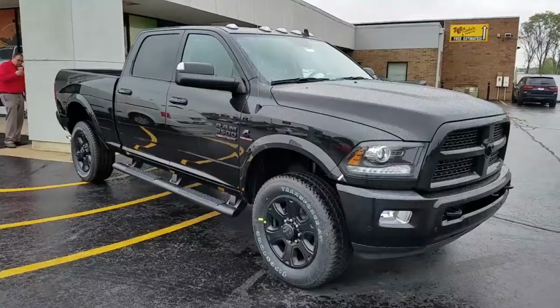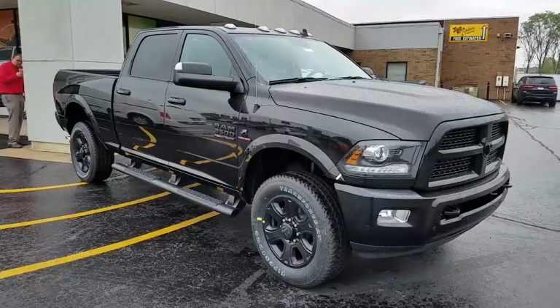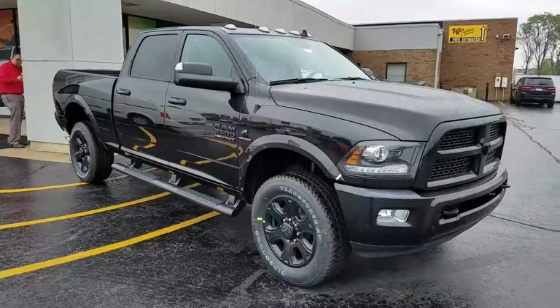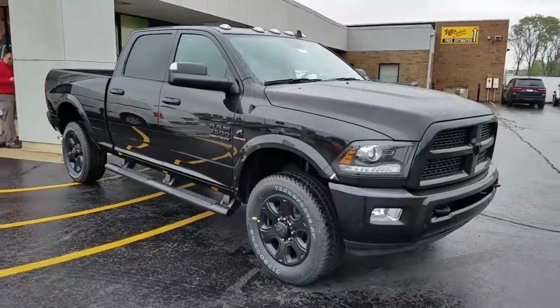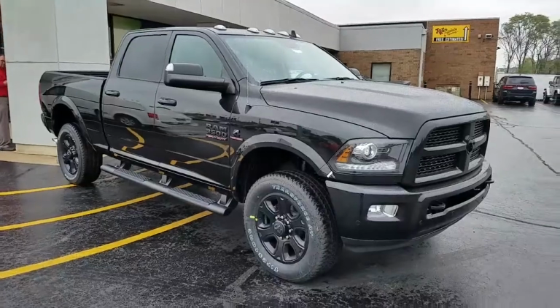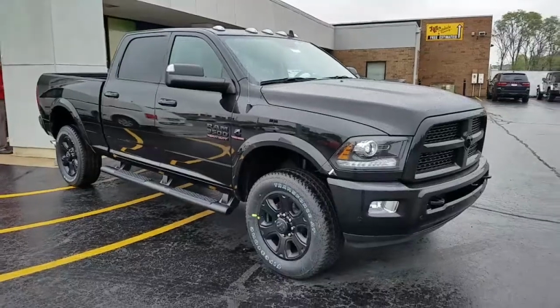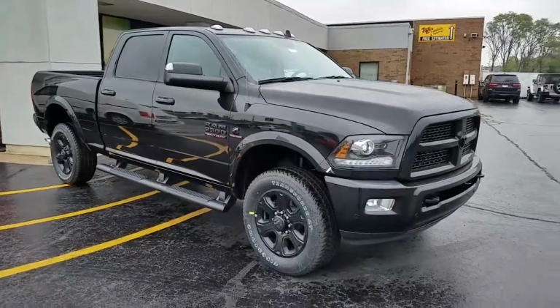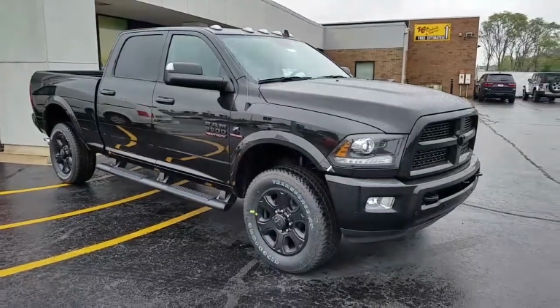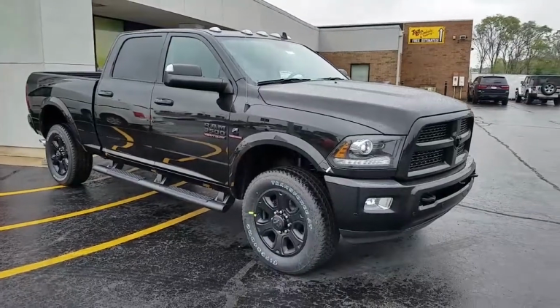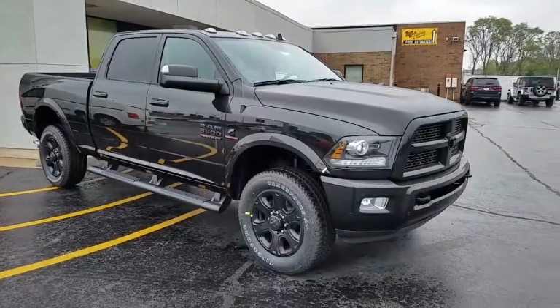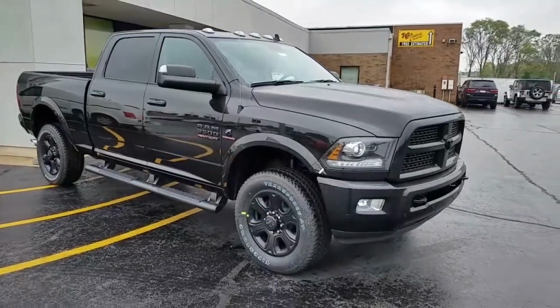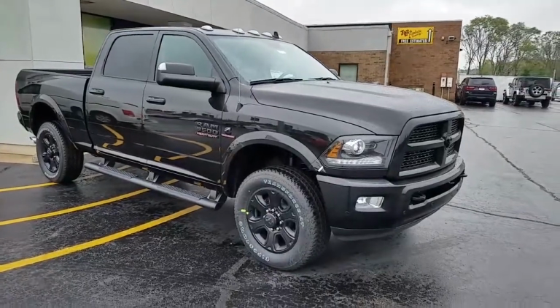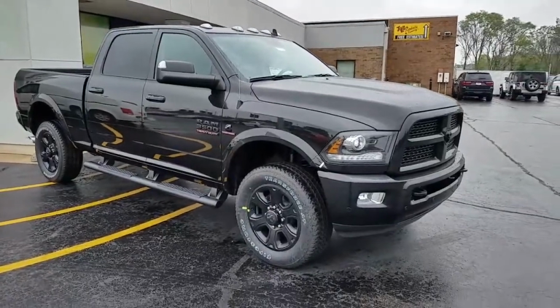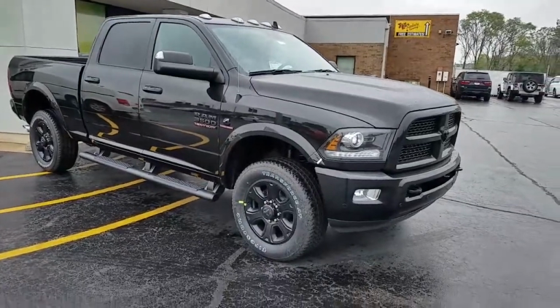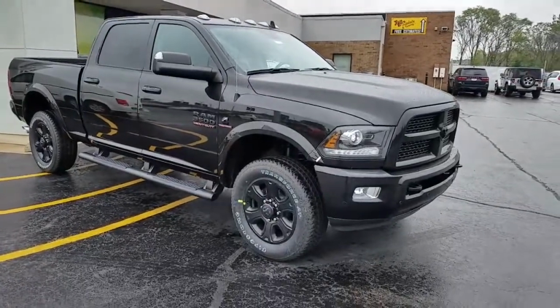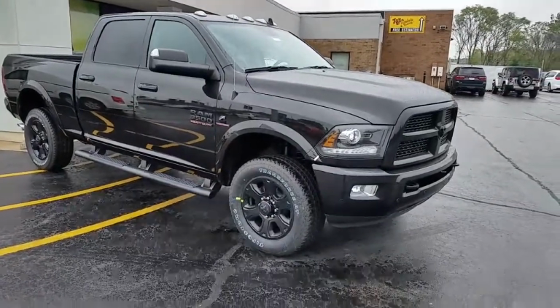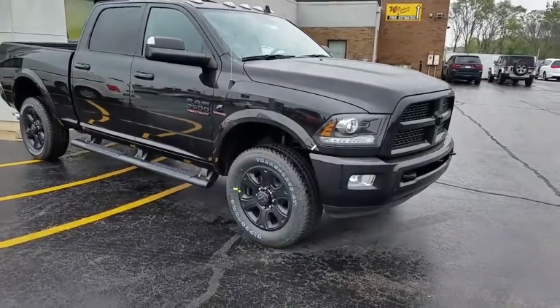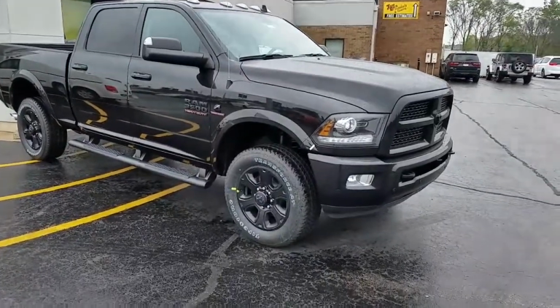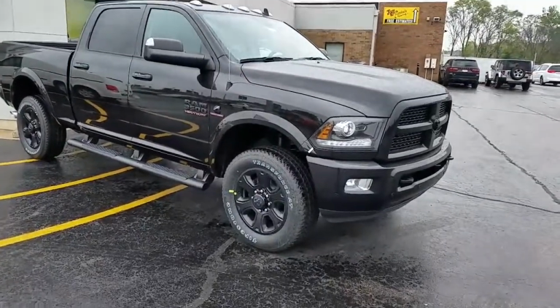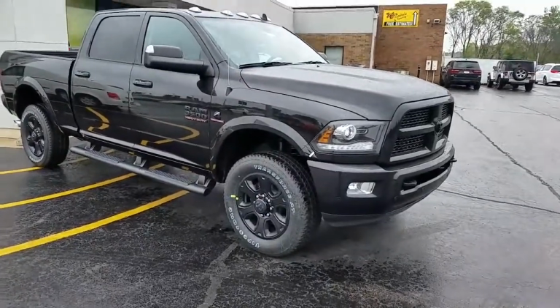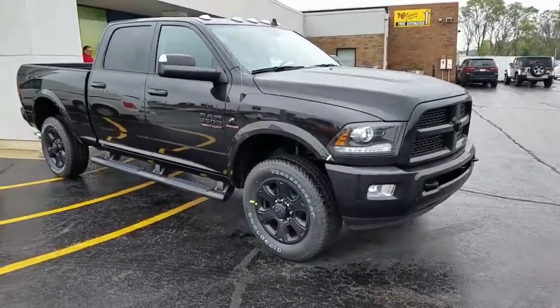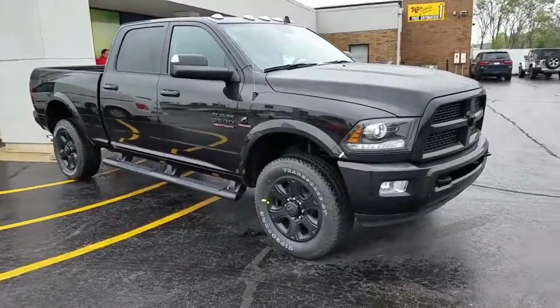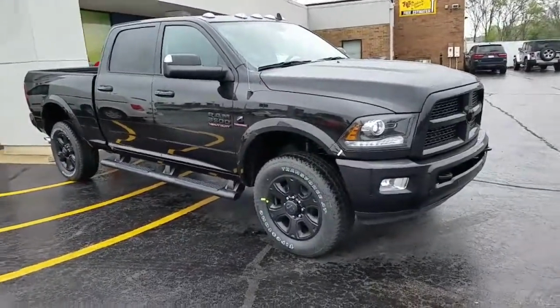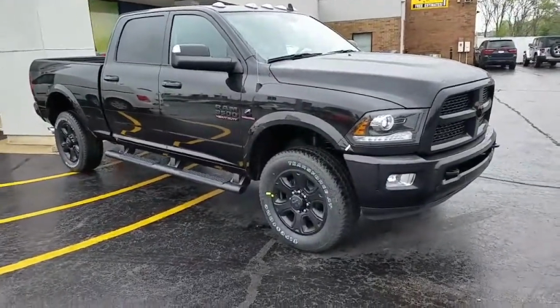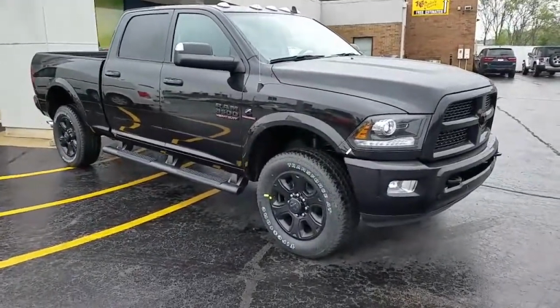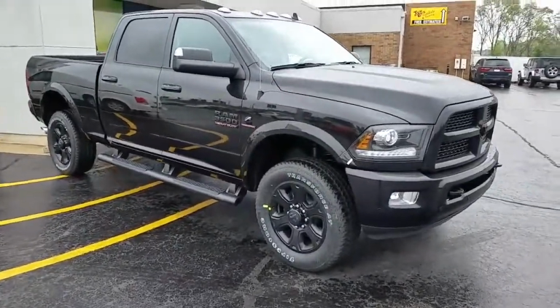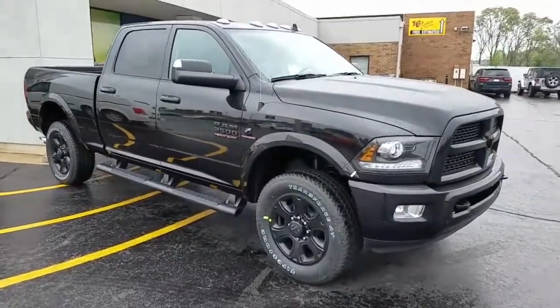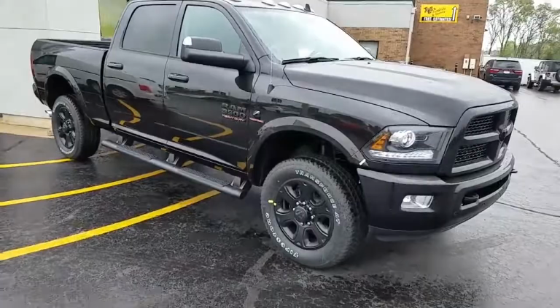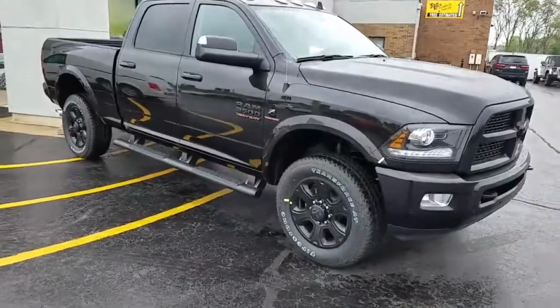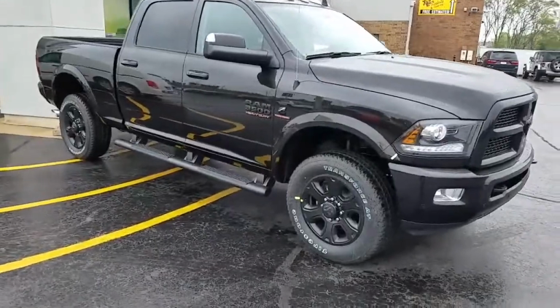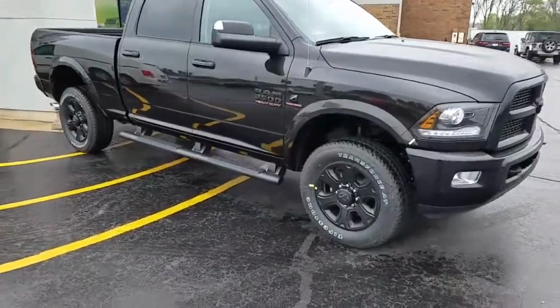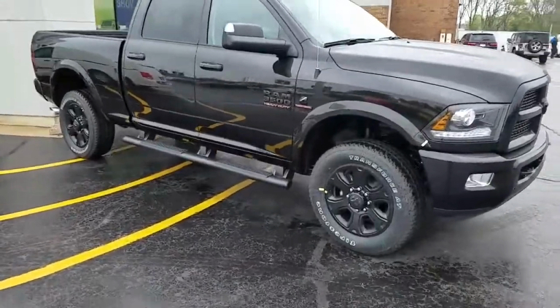This is the Ram 3500 we've got here at Bozak. Wanted to show it to you. I know it's not a 2500, but it's a 3500.